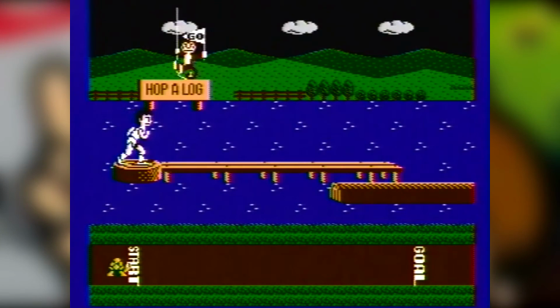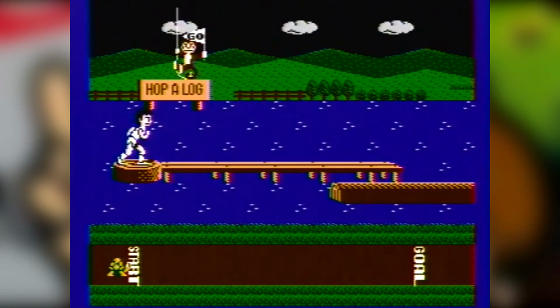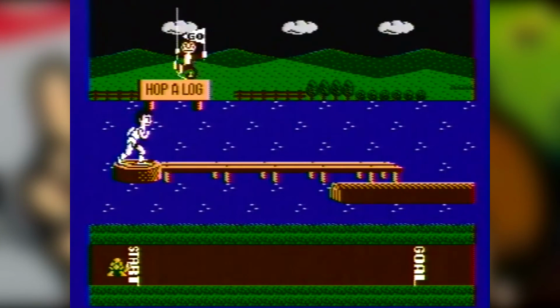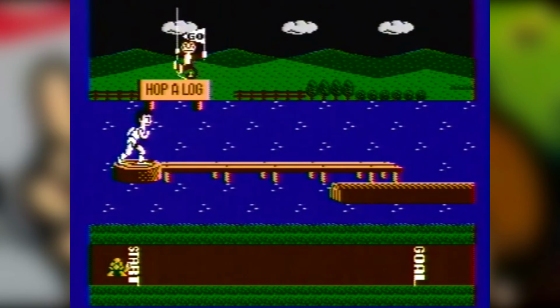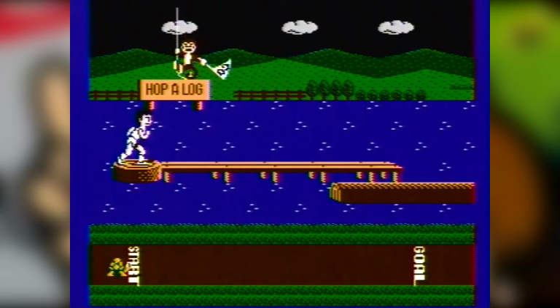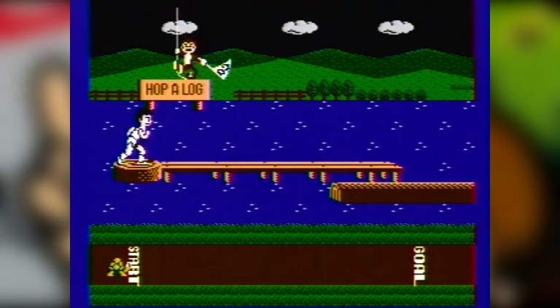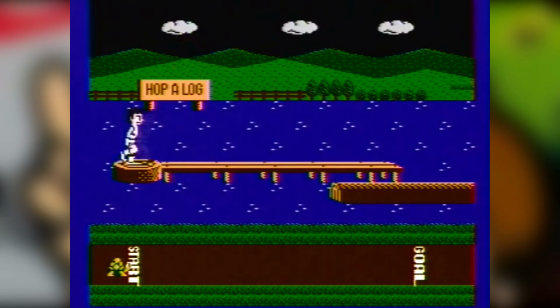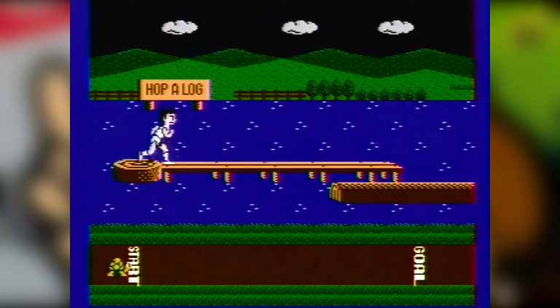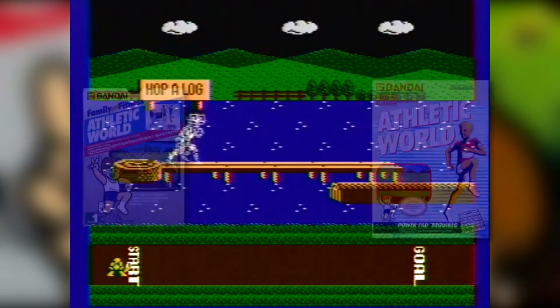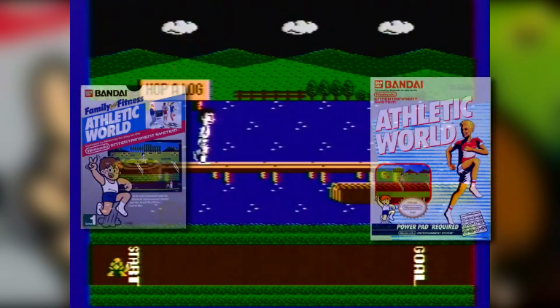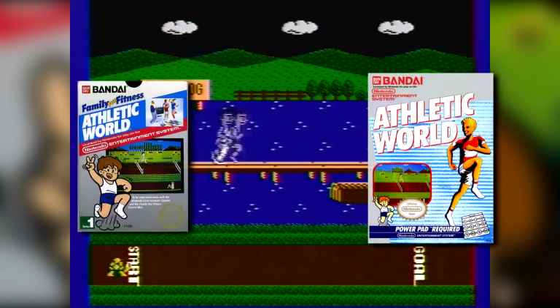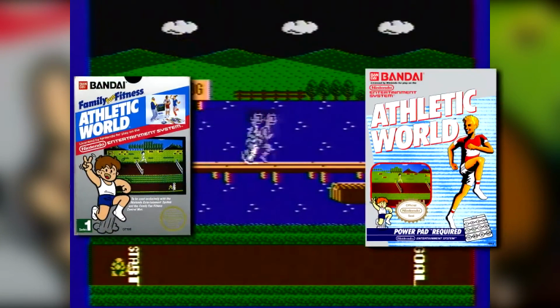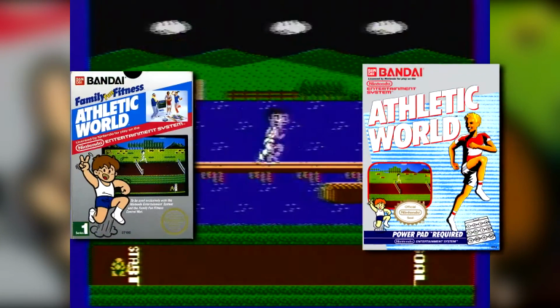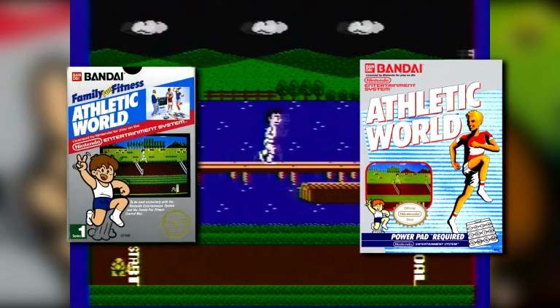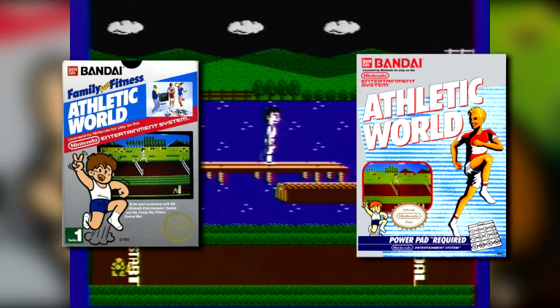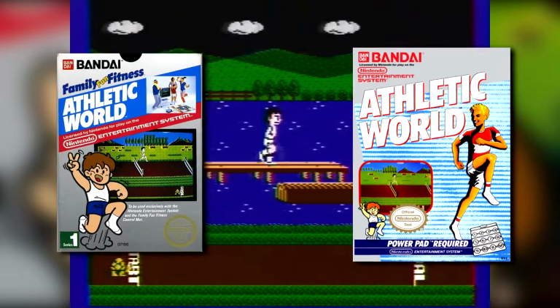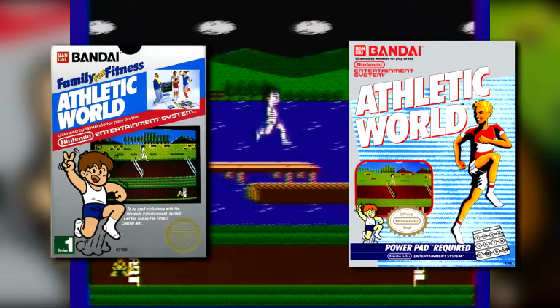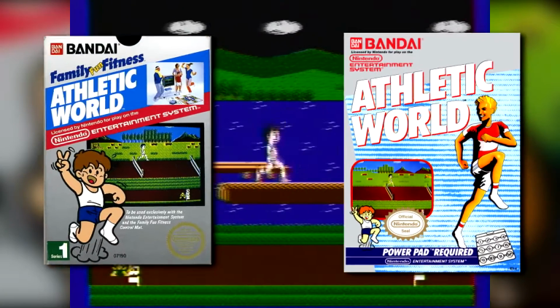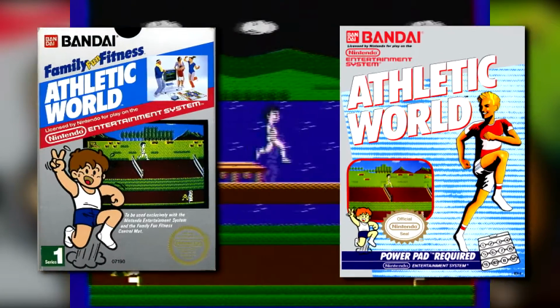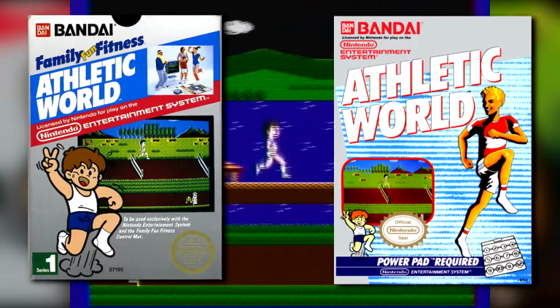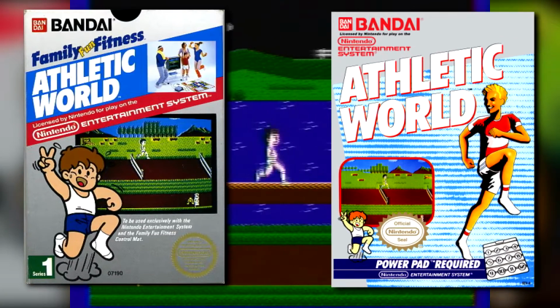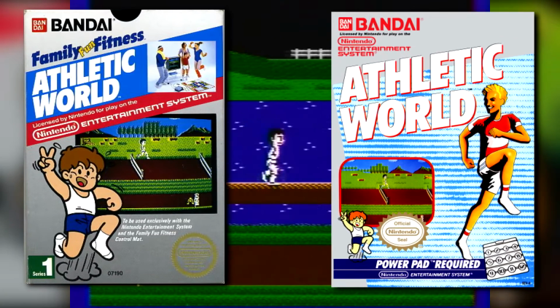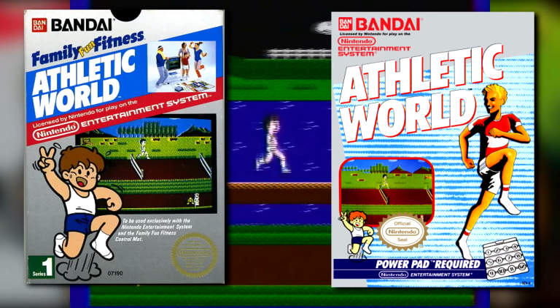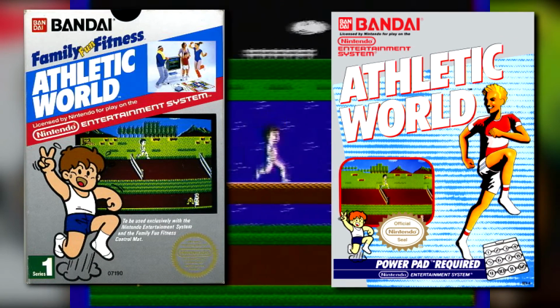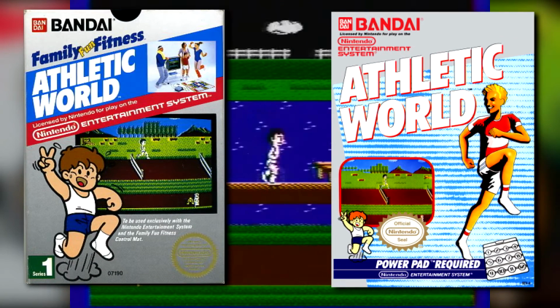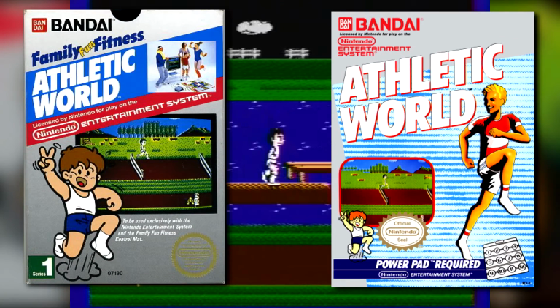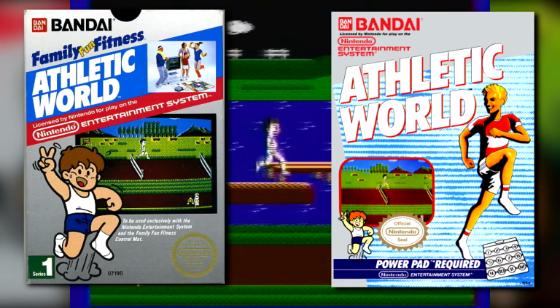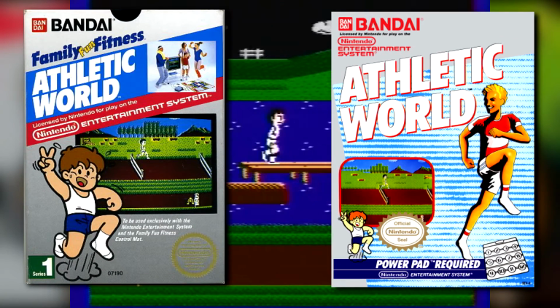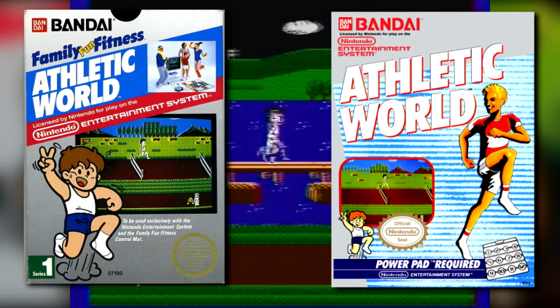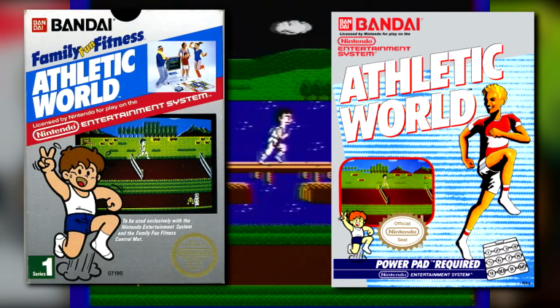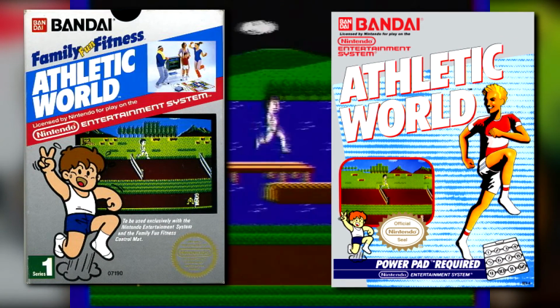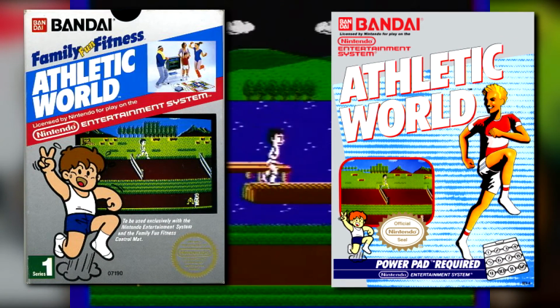Athletic World was released on June 18th of 1987. The title was developed by Bandai and published by Nintendo.